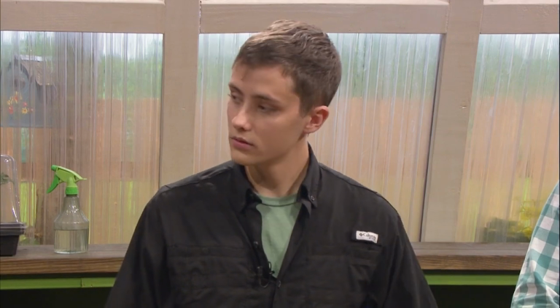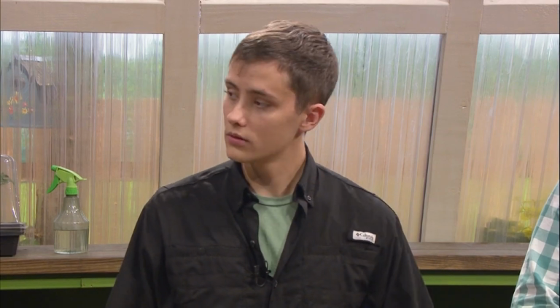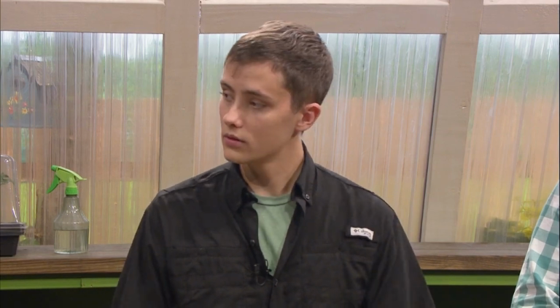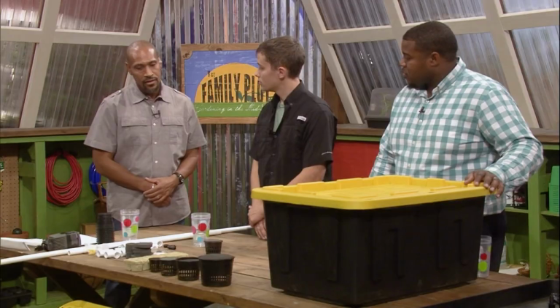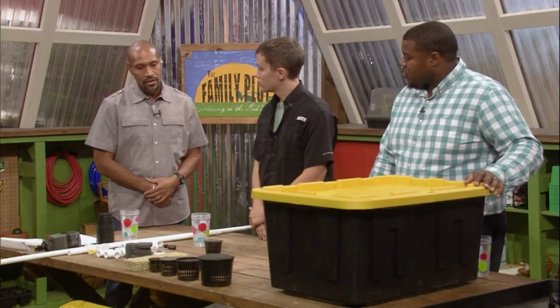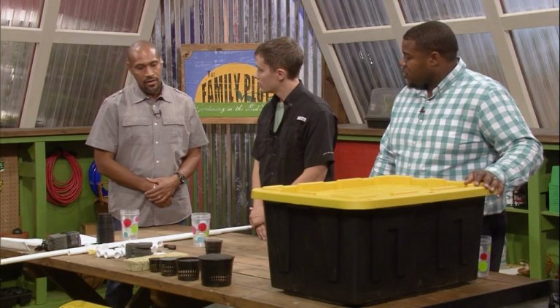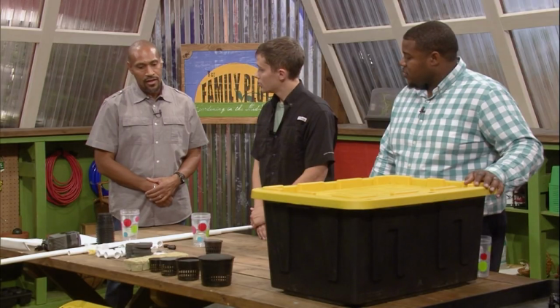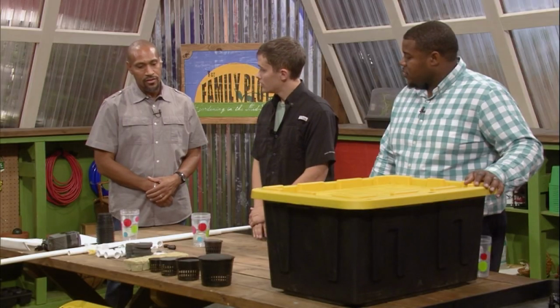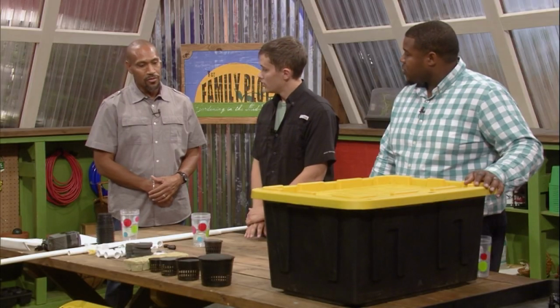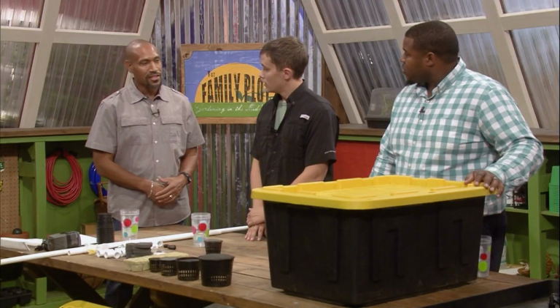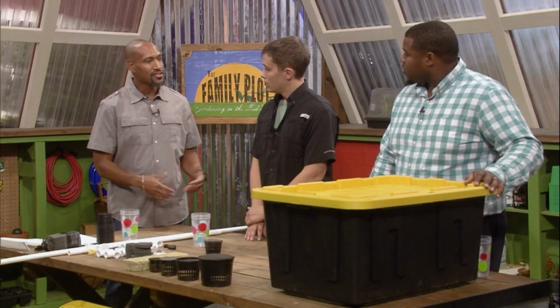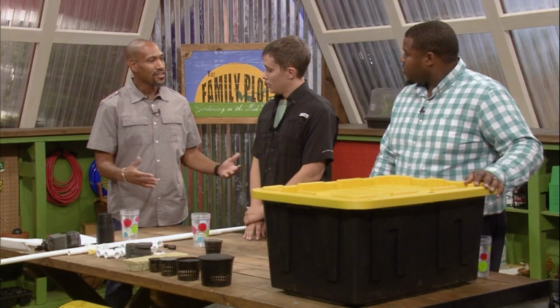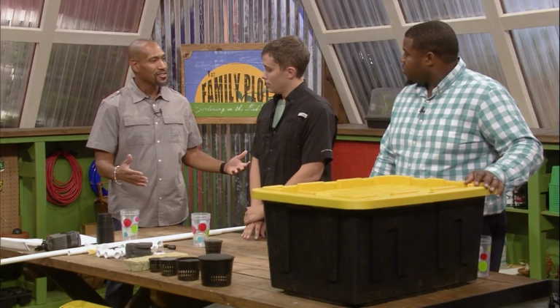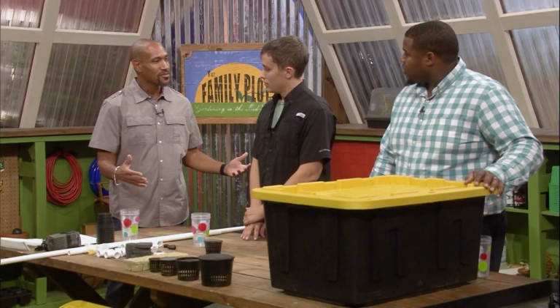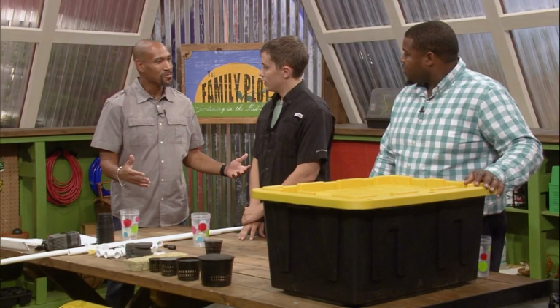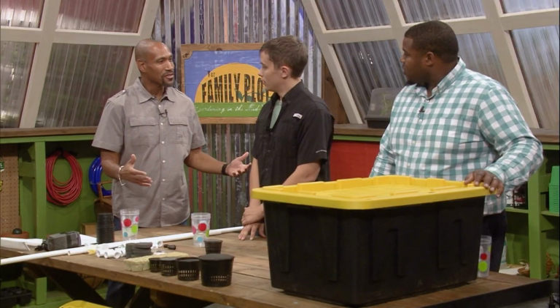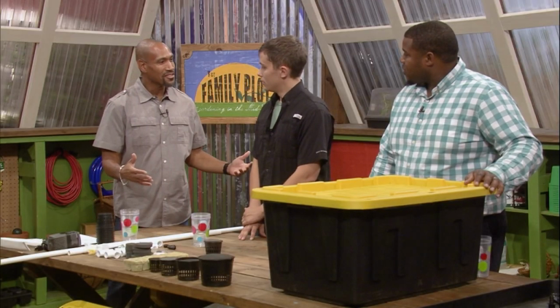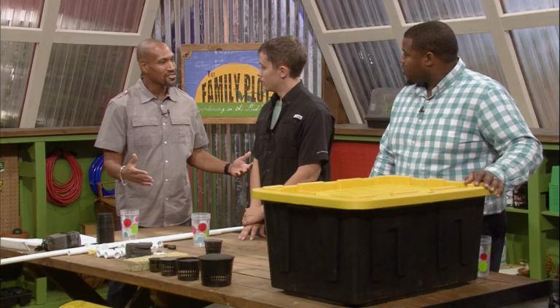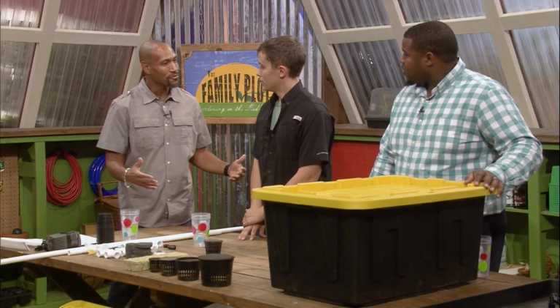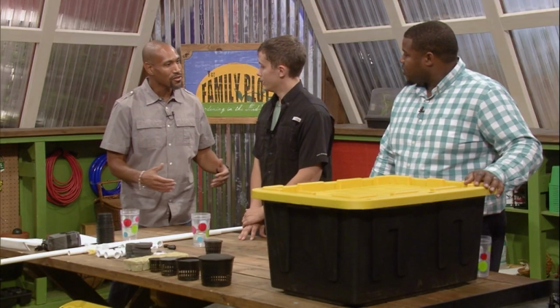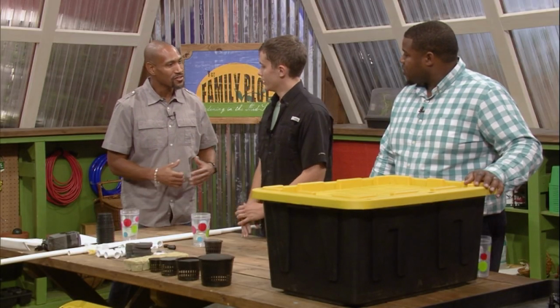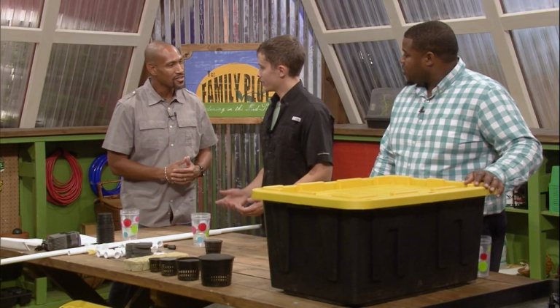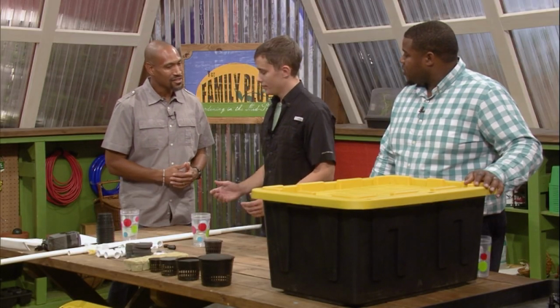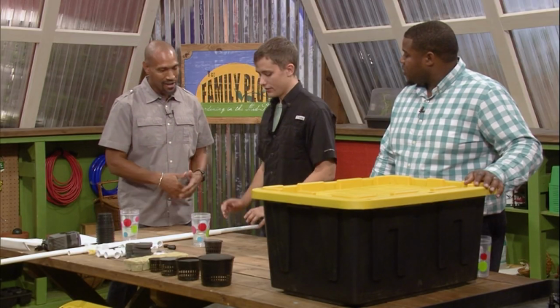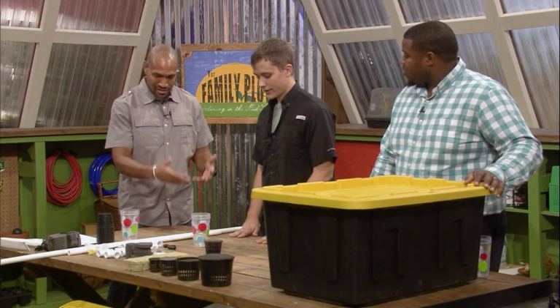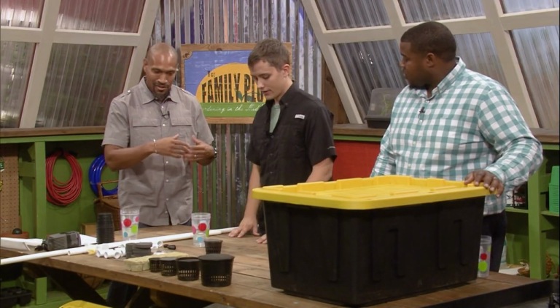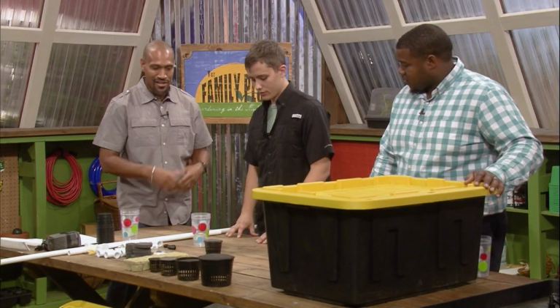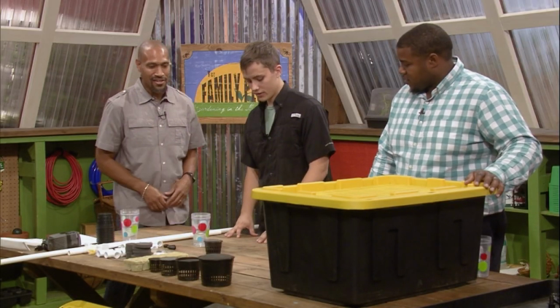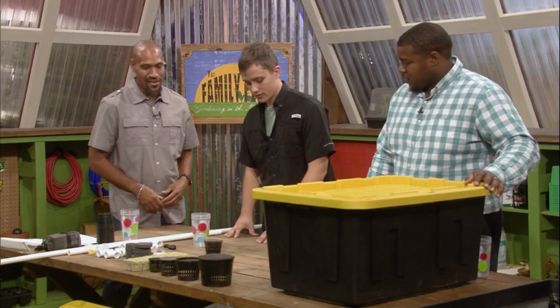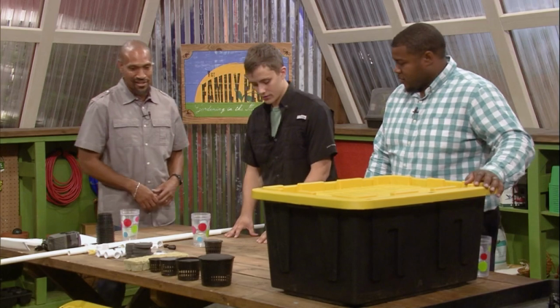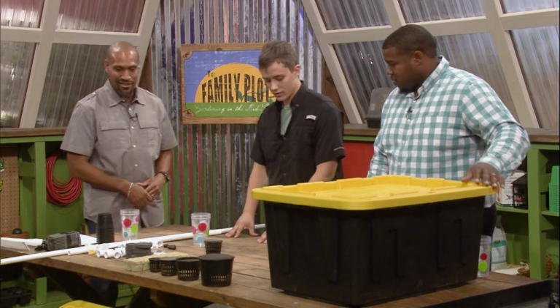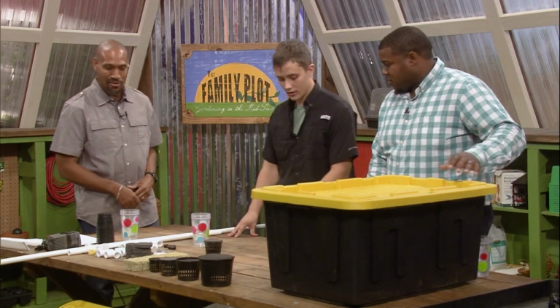You have 10 feet of pipe that will roughly make a tote — usually a little bit more than 10 feet is needed. A few elbows and some tees, and that's just to make the actual frame of the spray system inside of the tote. So, you want to get started on building the system for us? Absolutely, let's get it going.